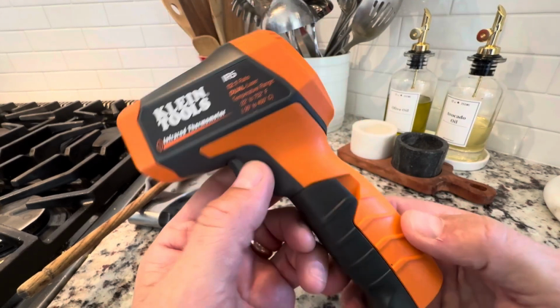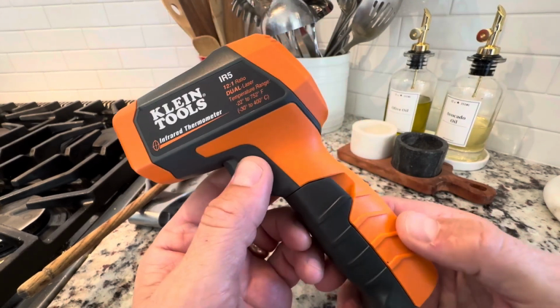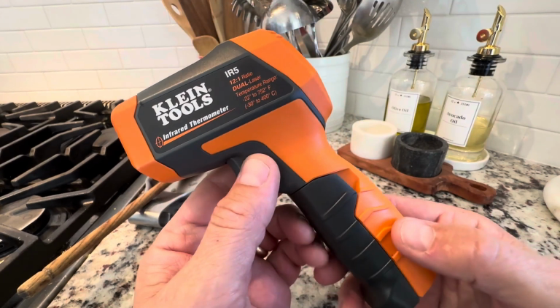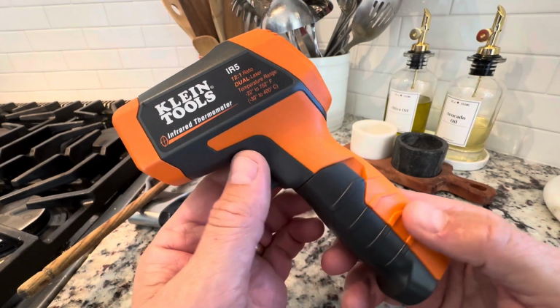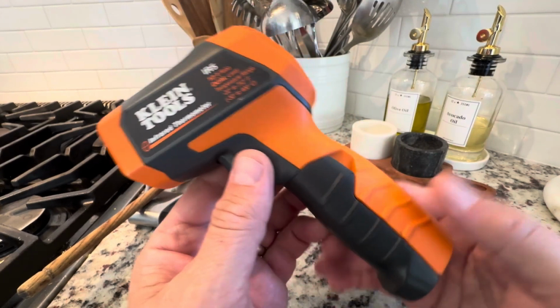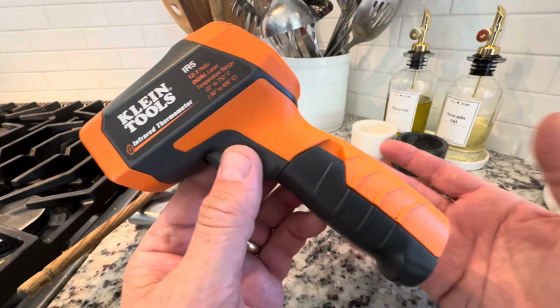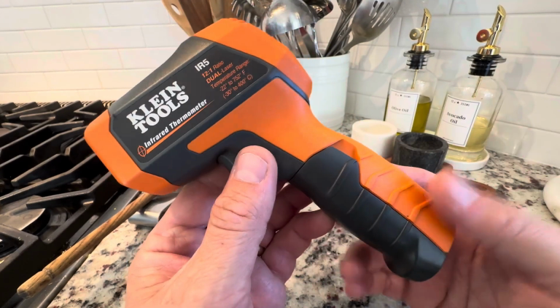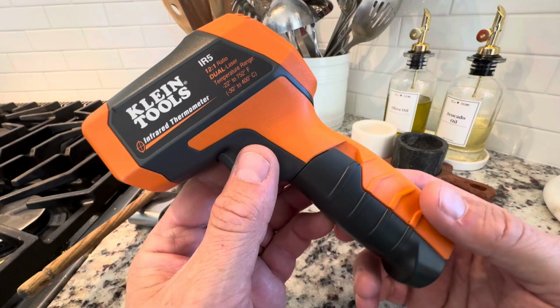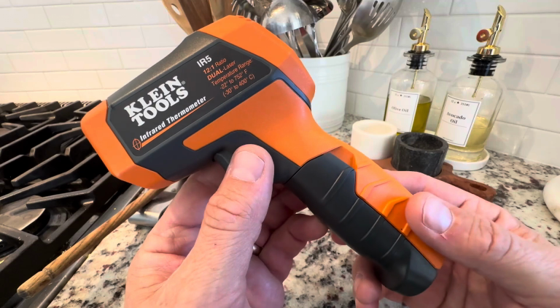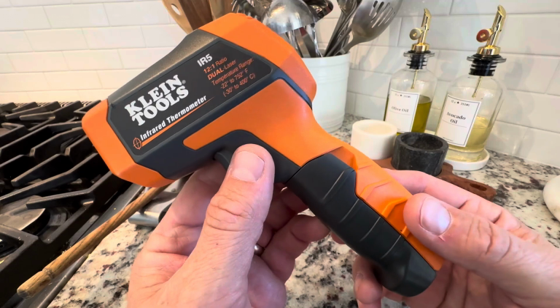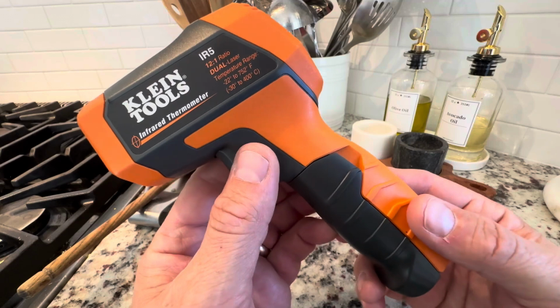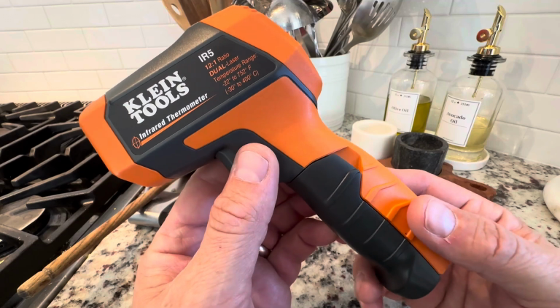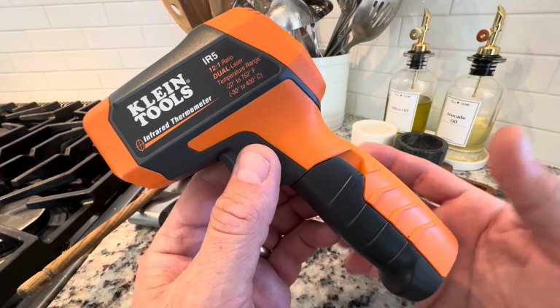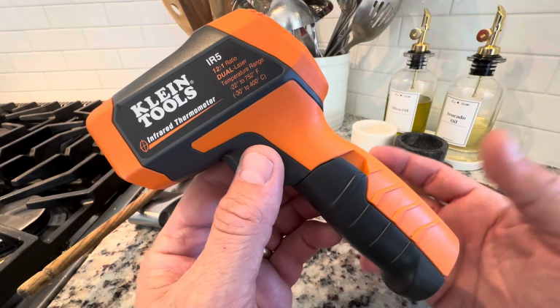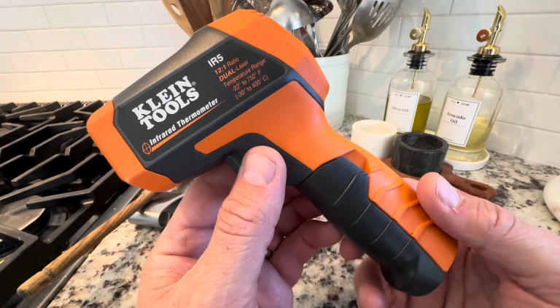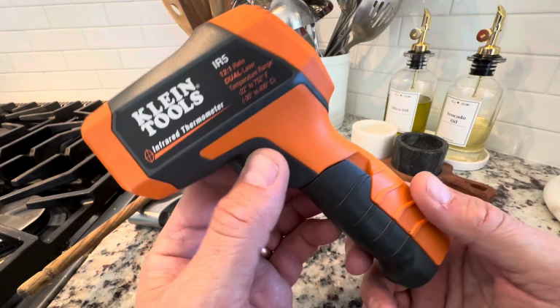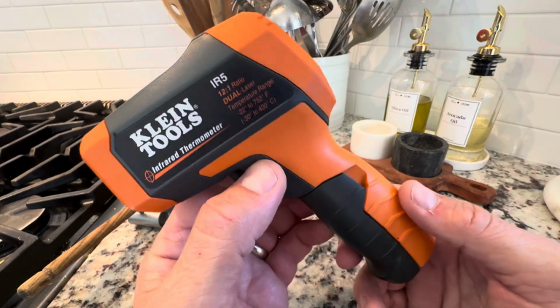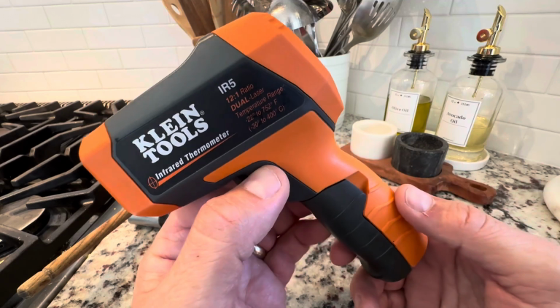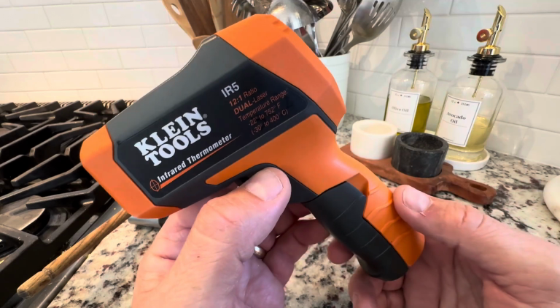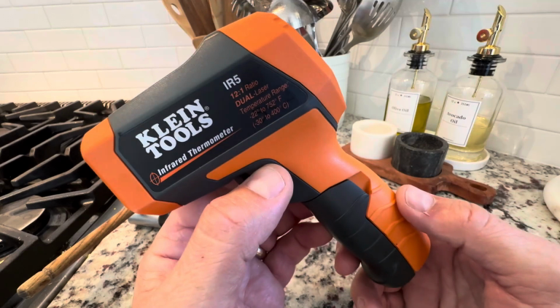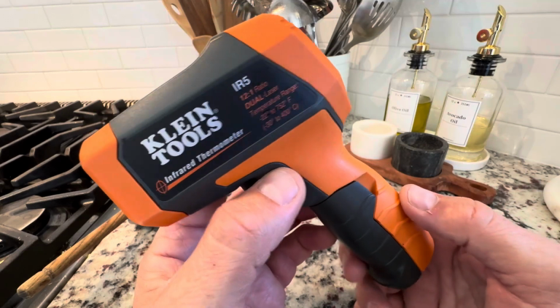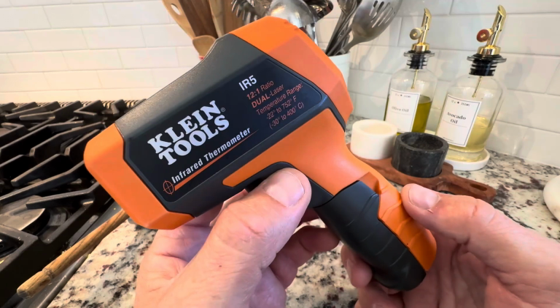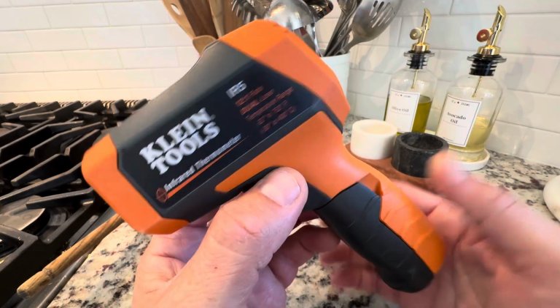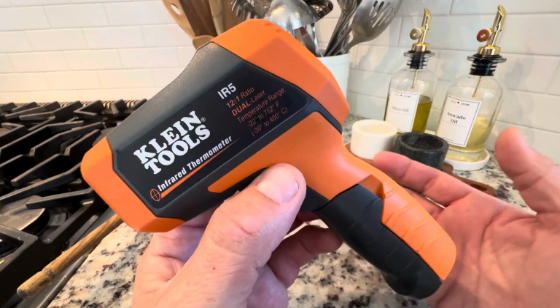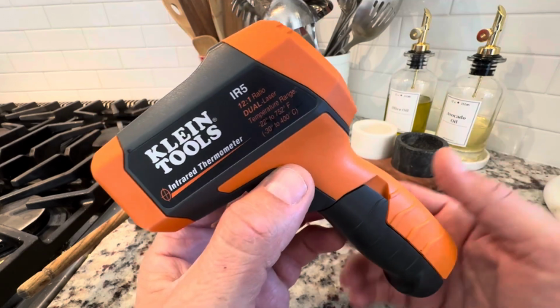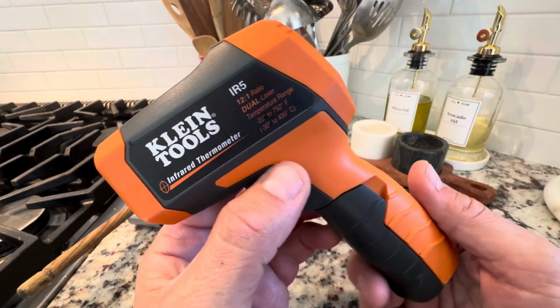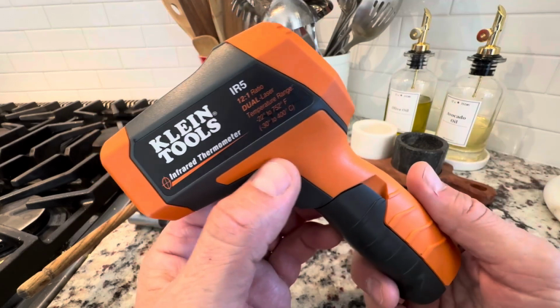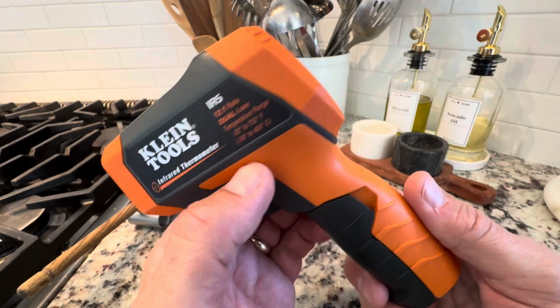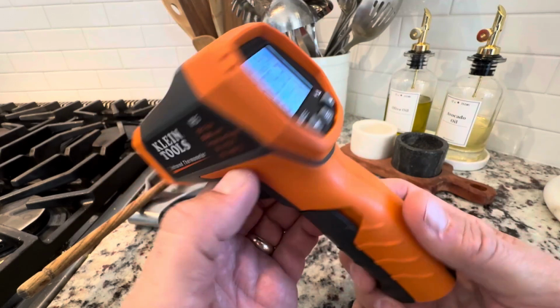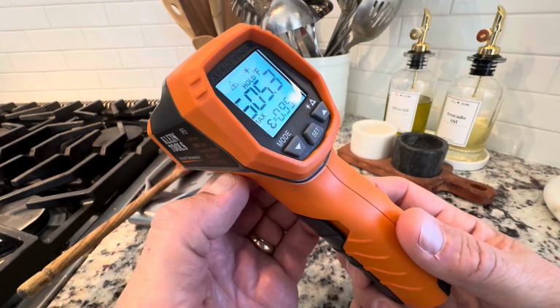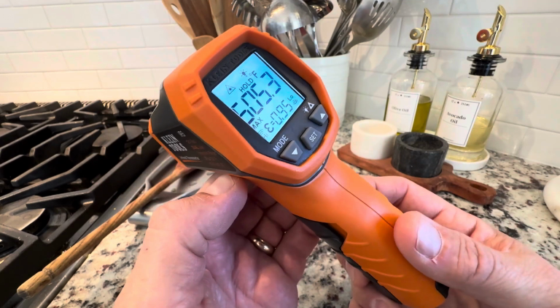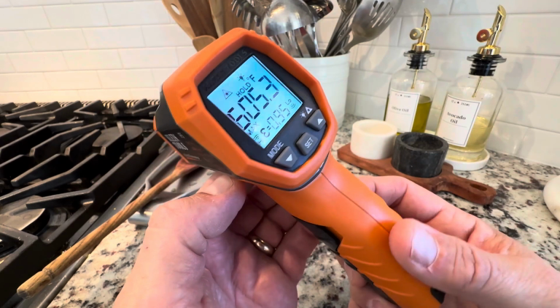And this is something you can use in construction as well — automotive — you name it. Any surface you want to know the temperature.